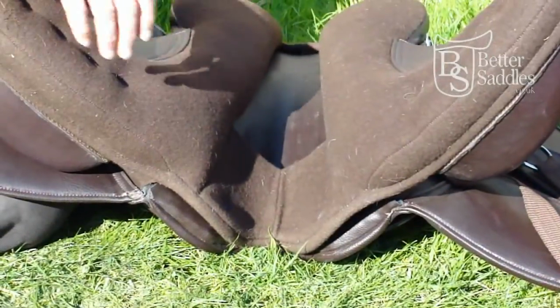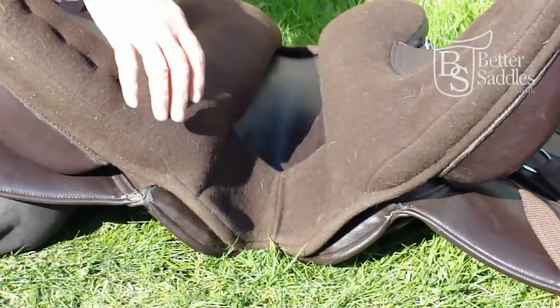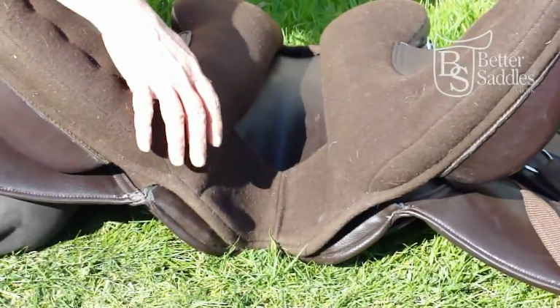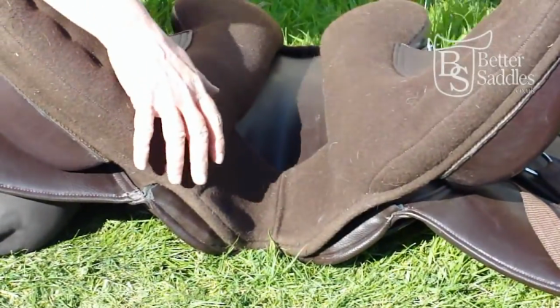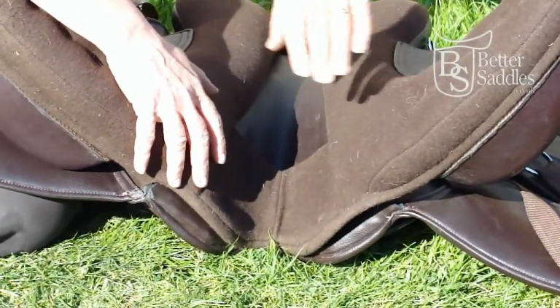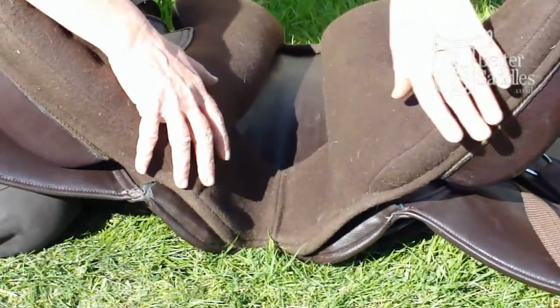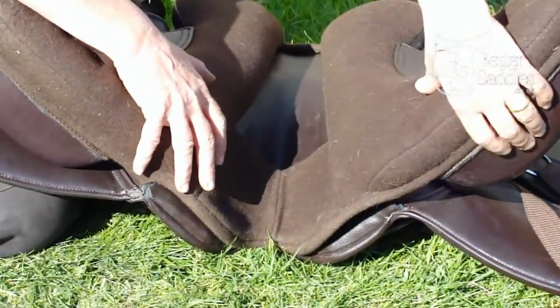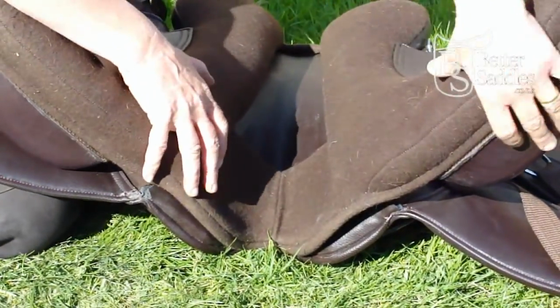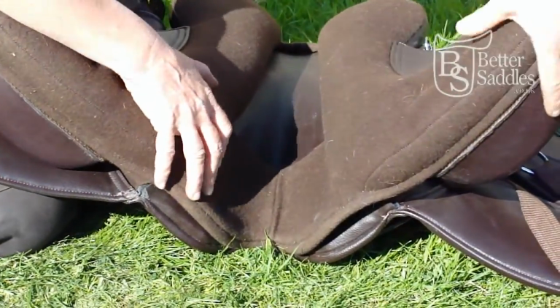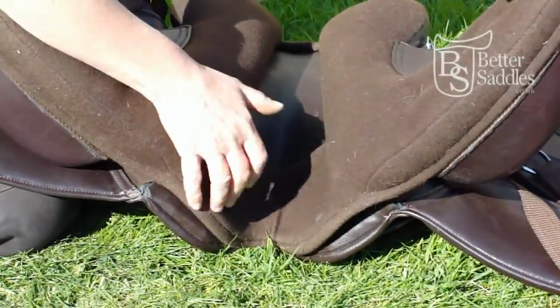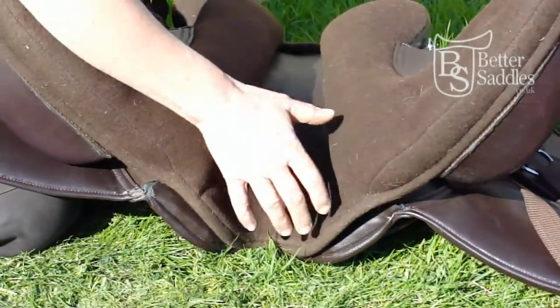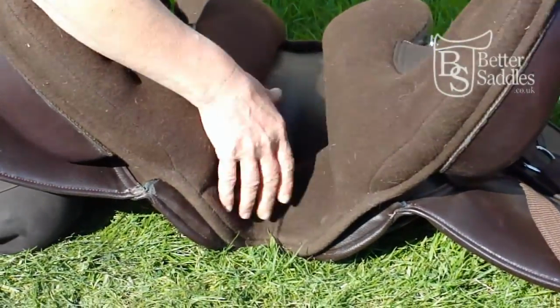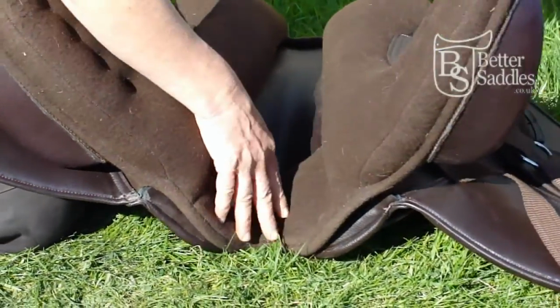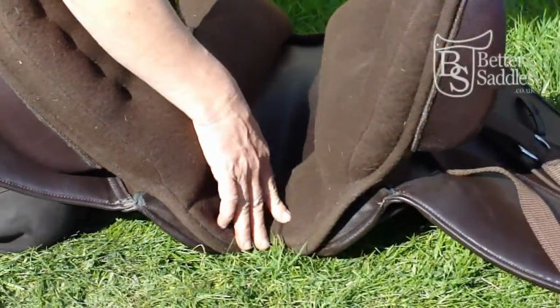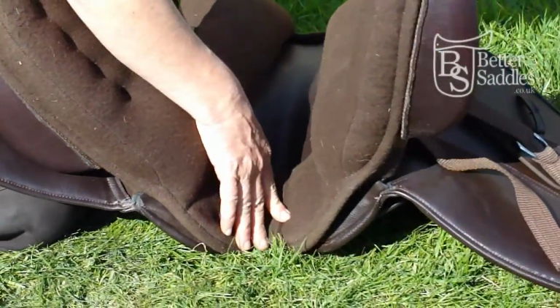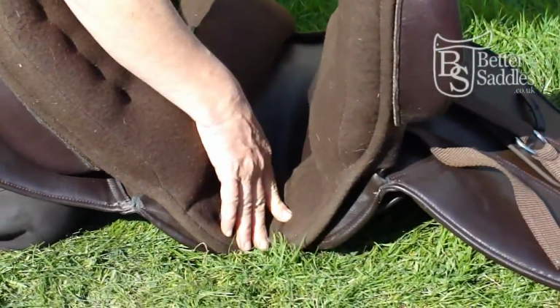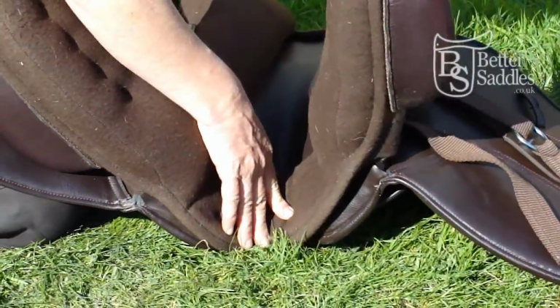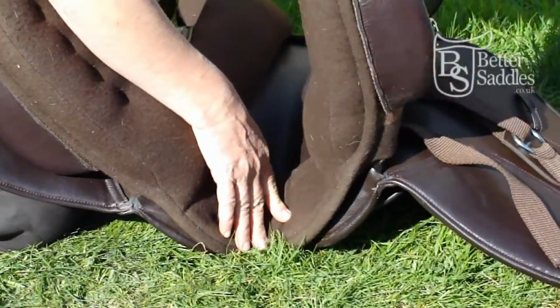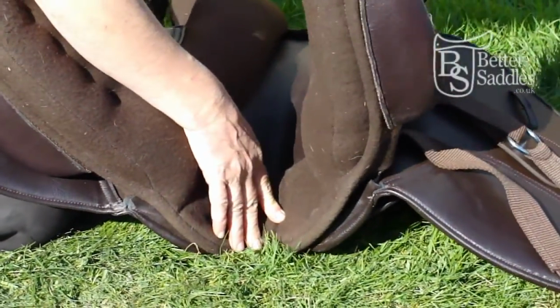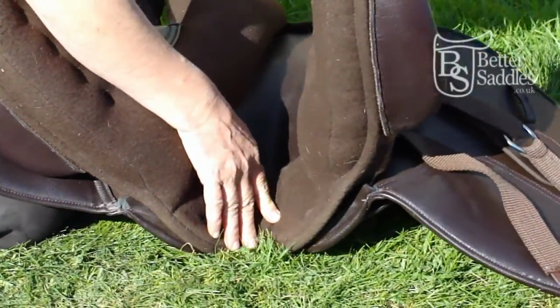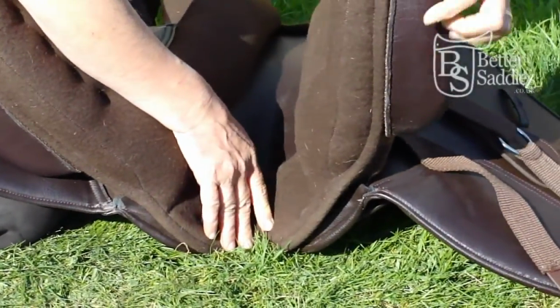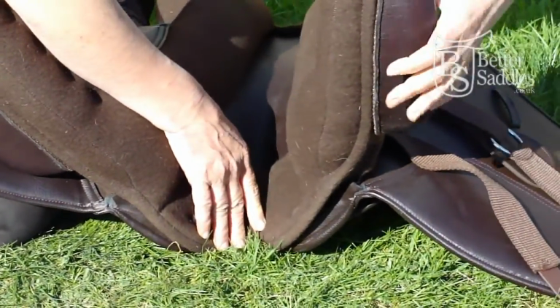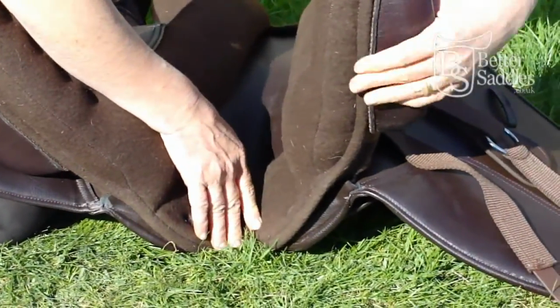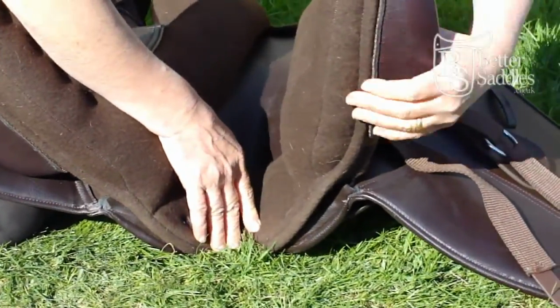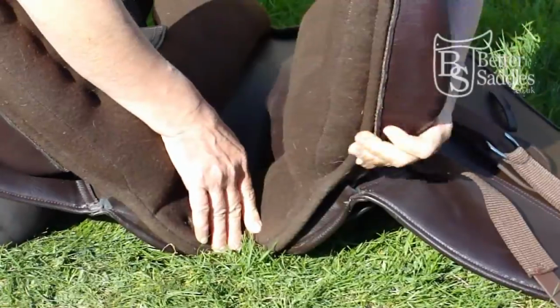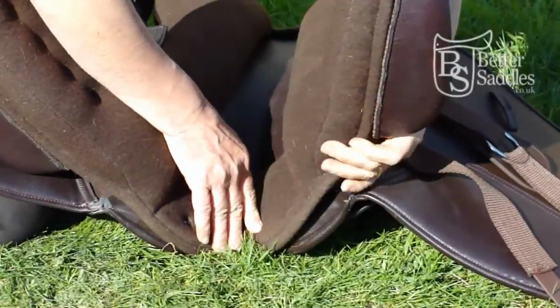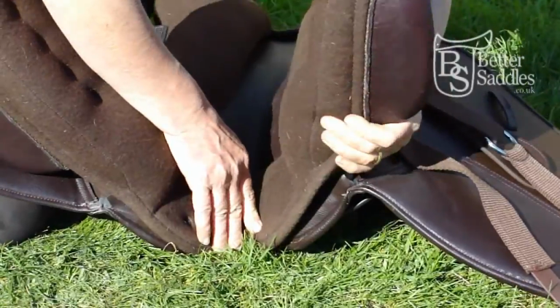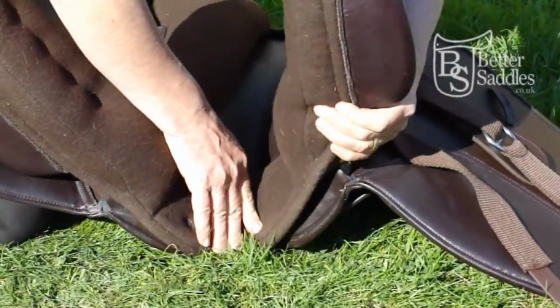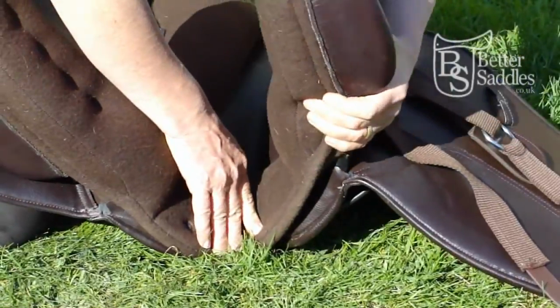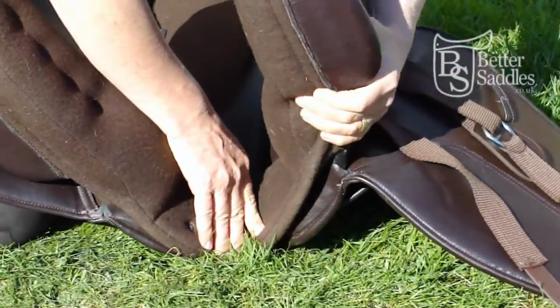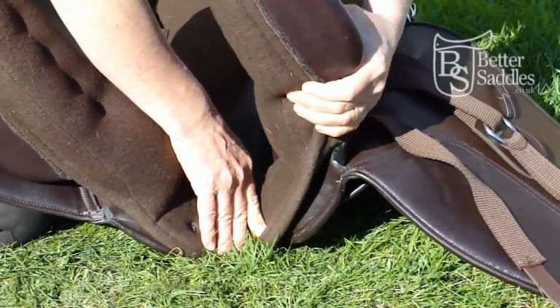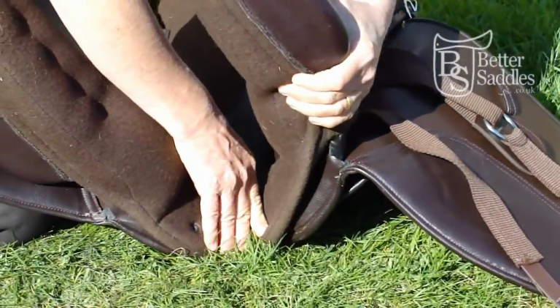Ease the panel off the point on one side, then remove the other side.